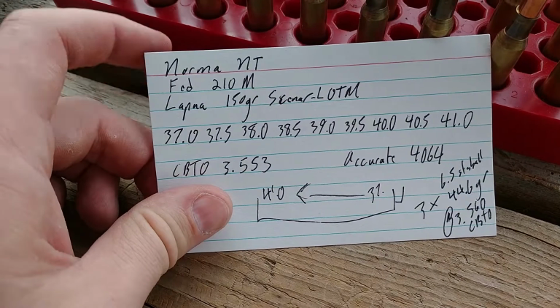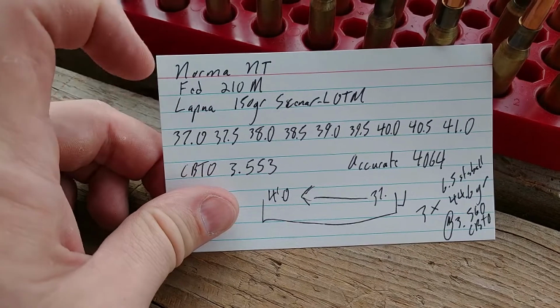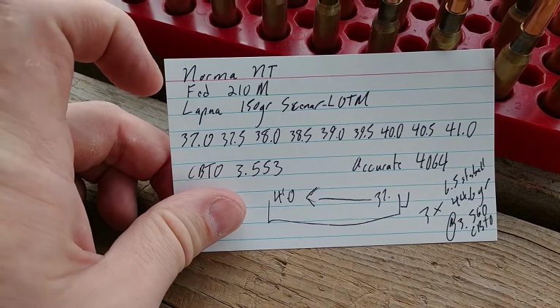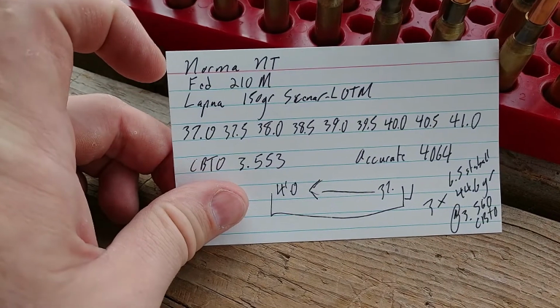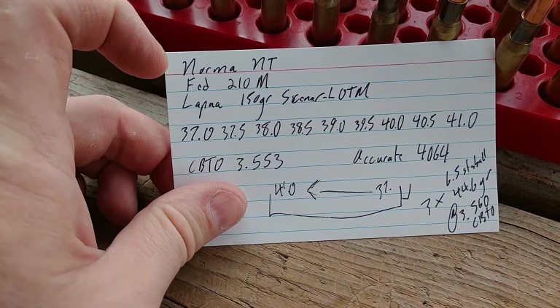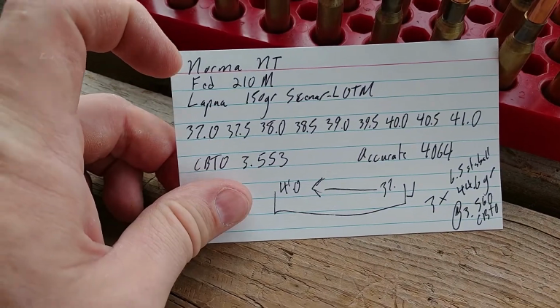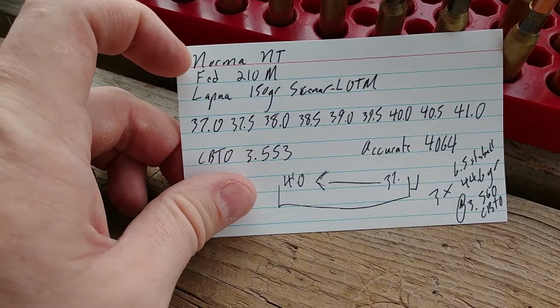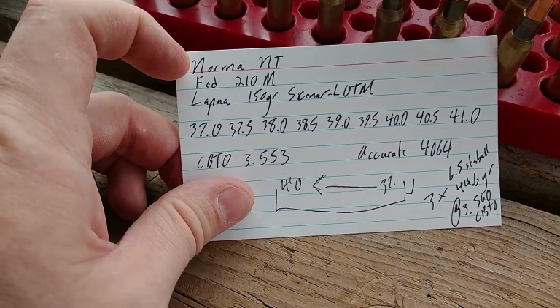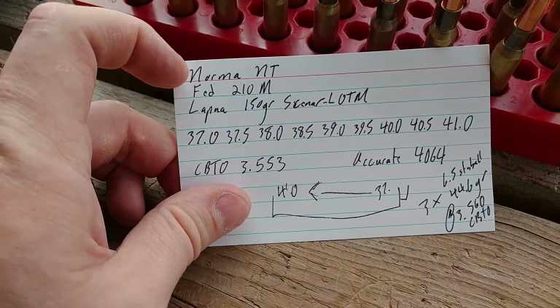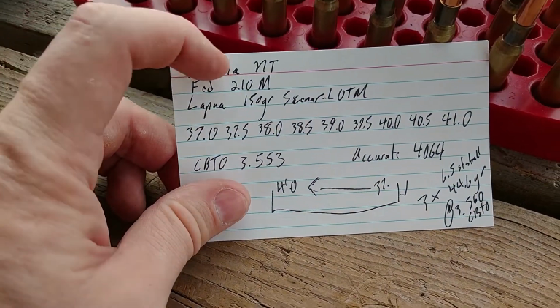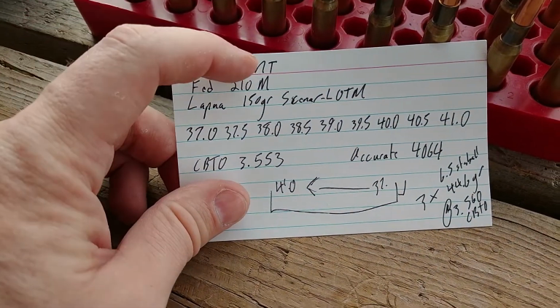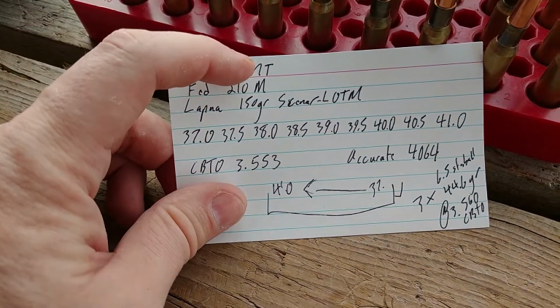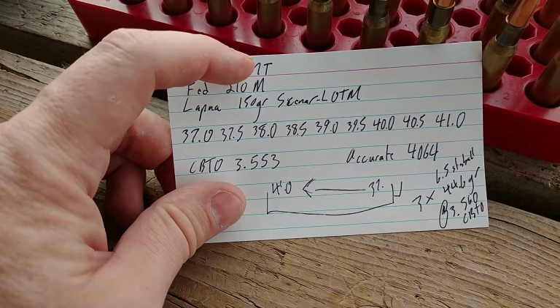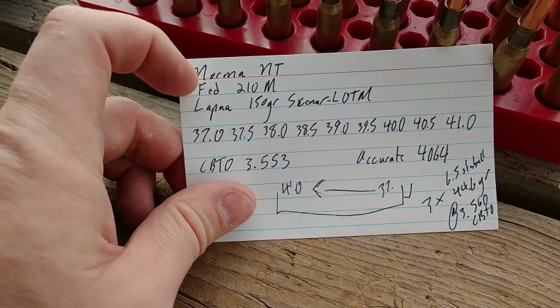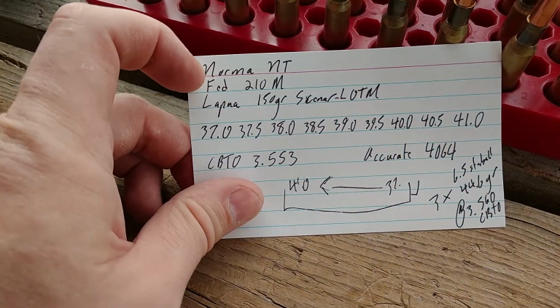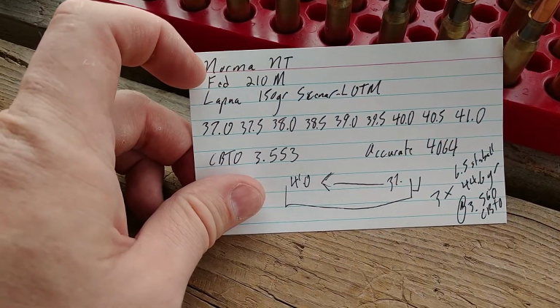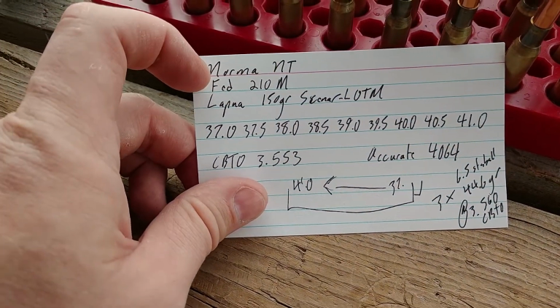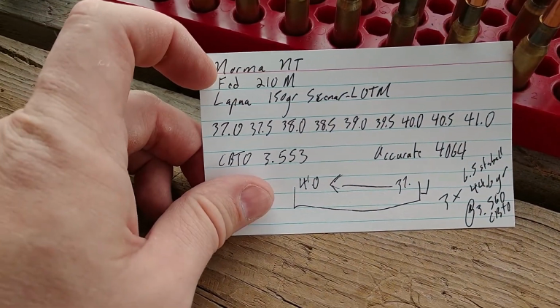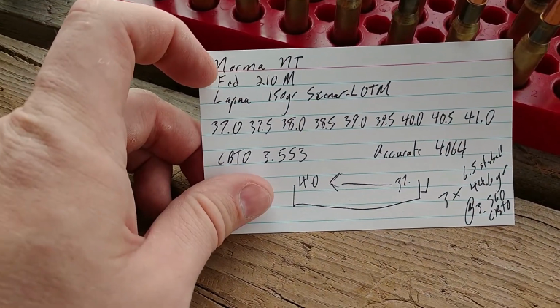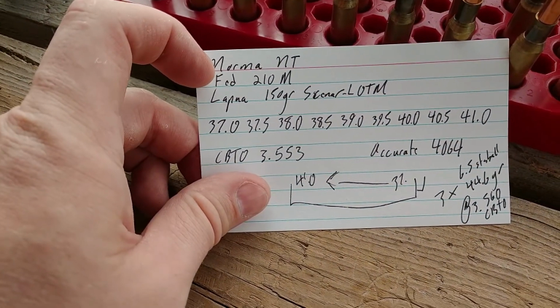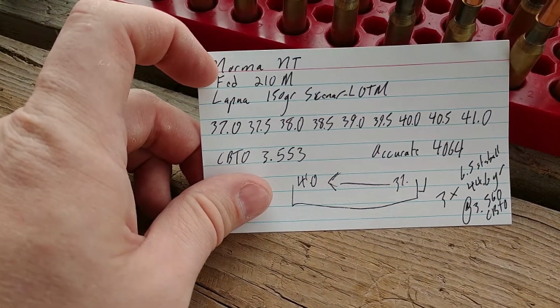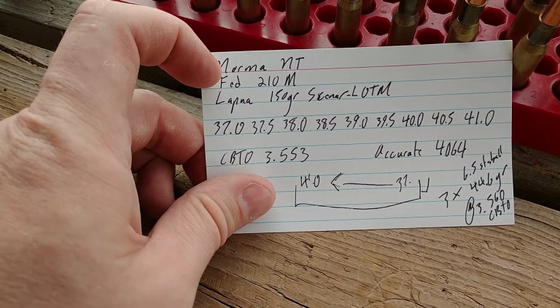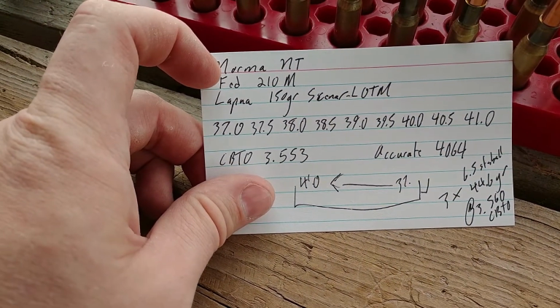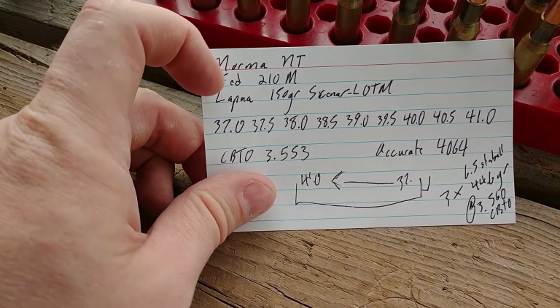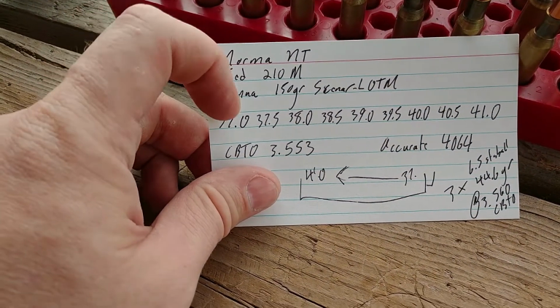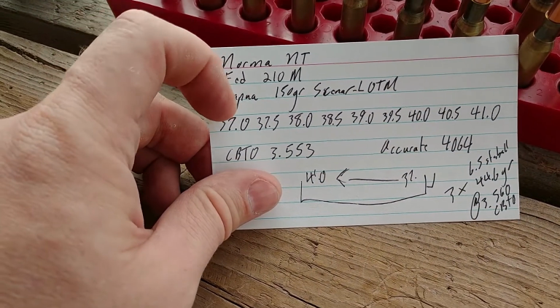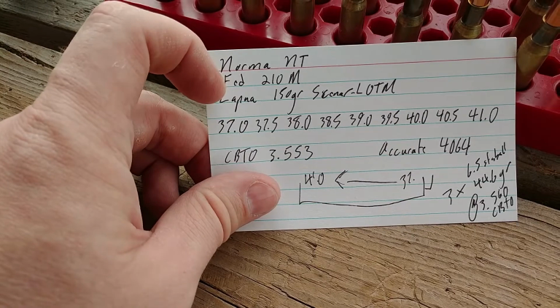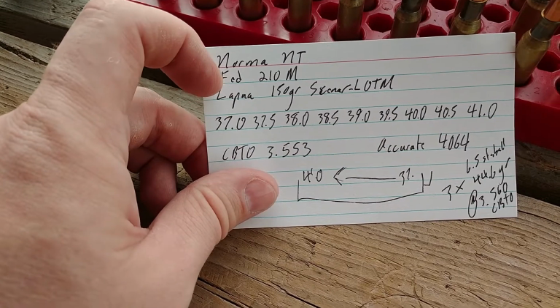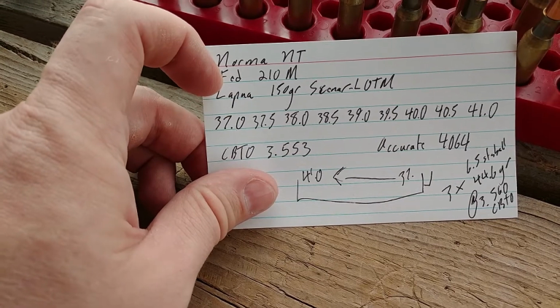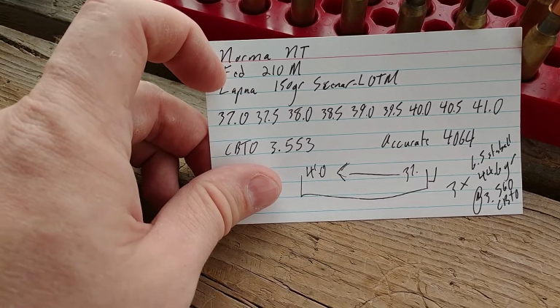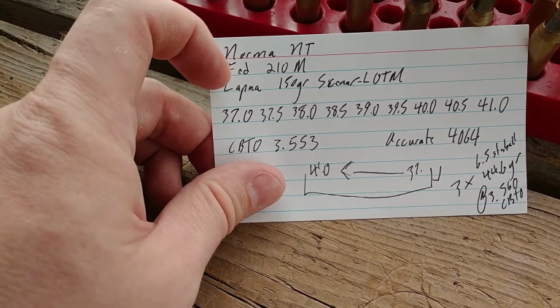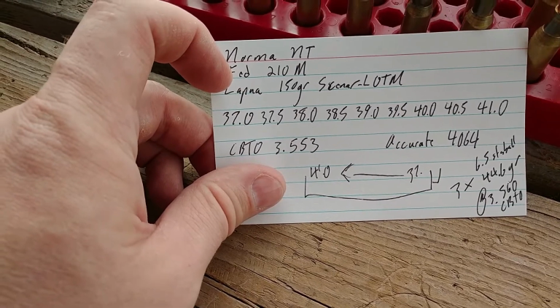We have Norma brass that's been neck-turned, Federal Match primers, and Lapua 150 grain bullets.